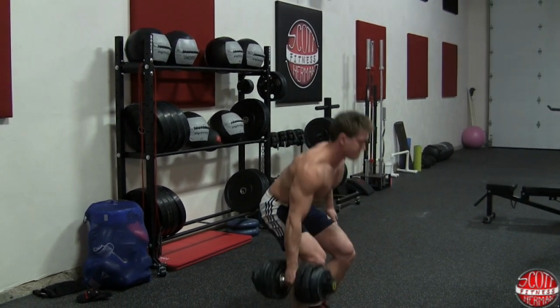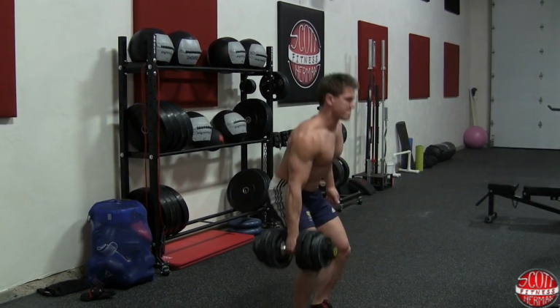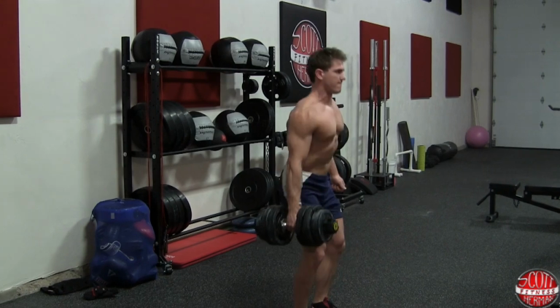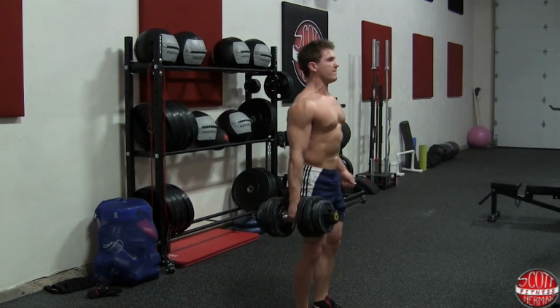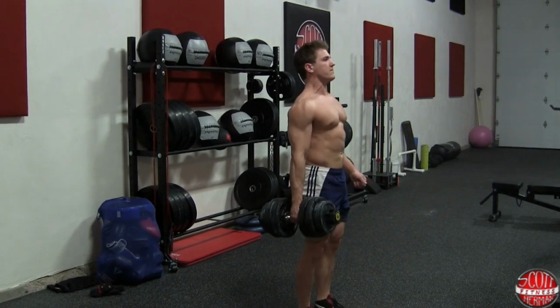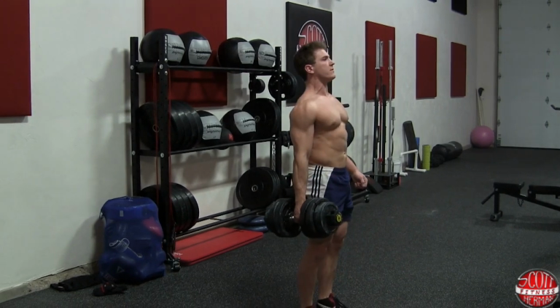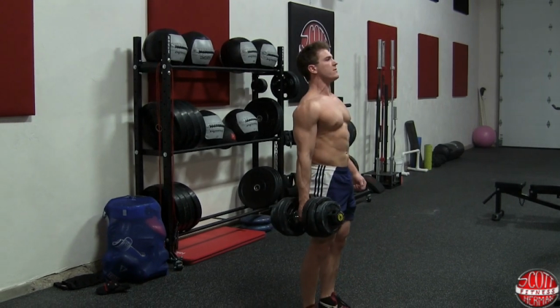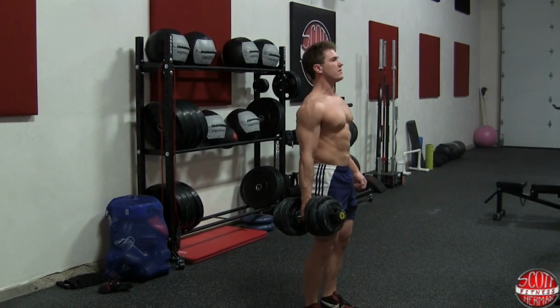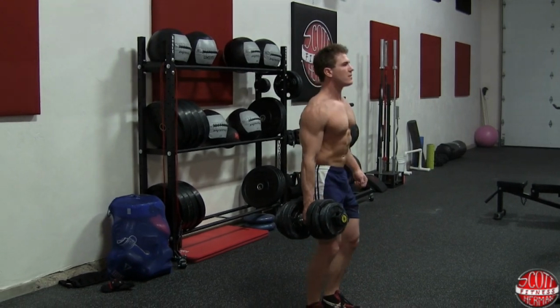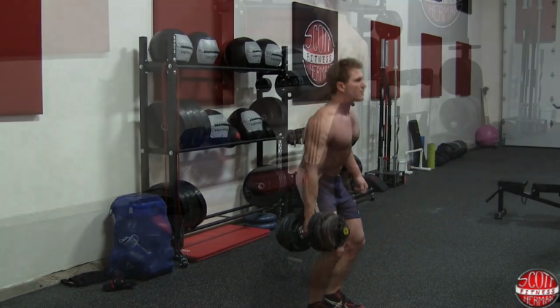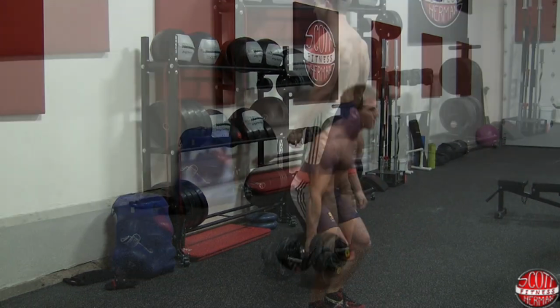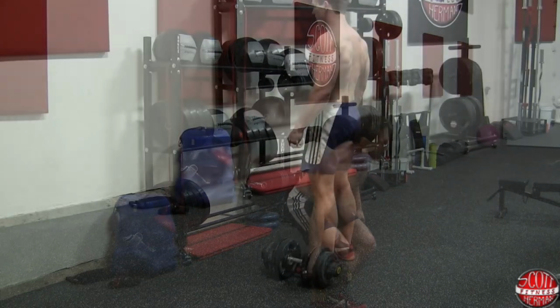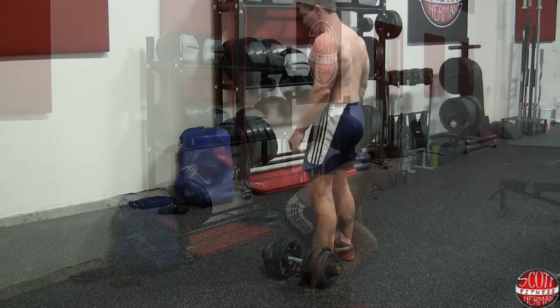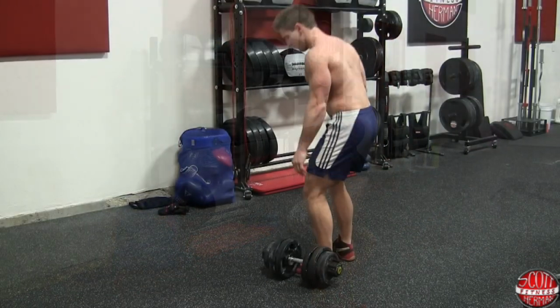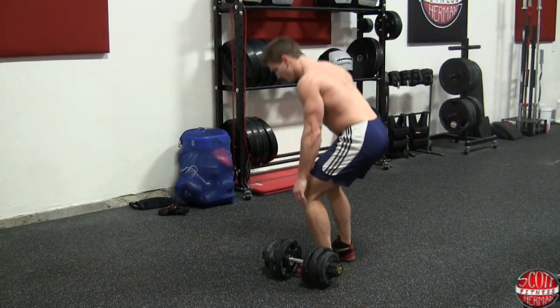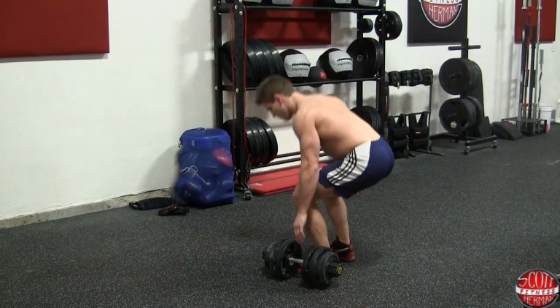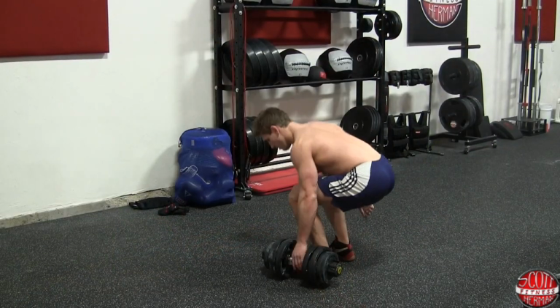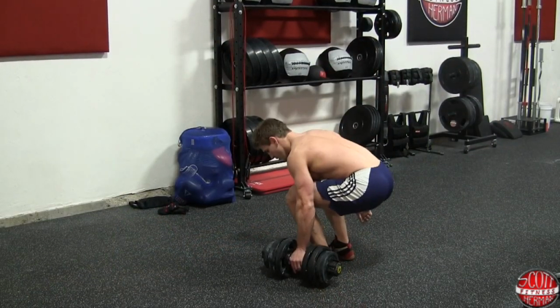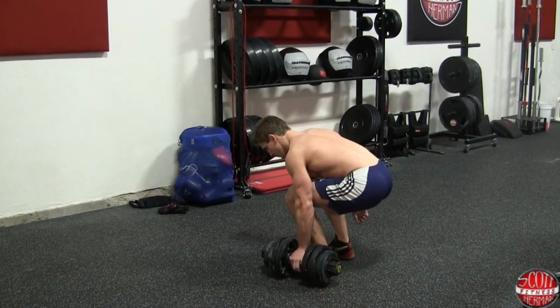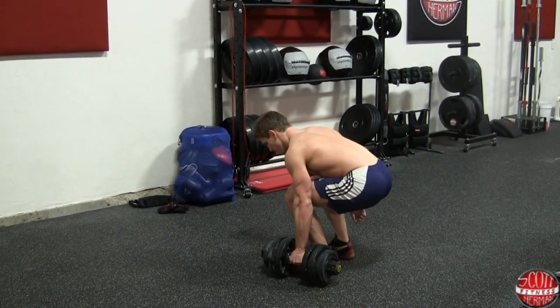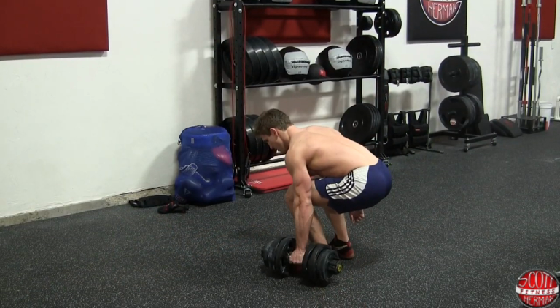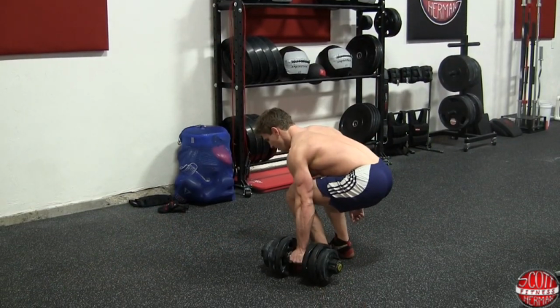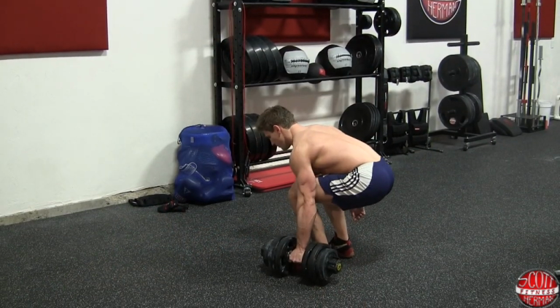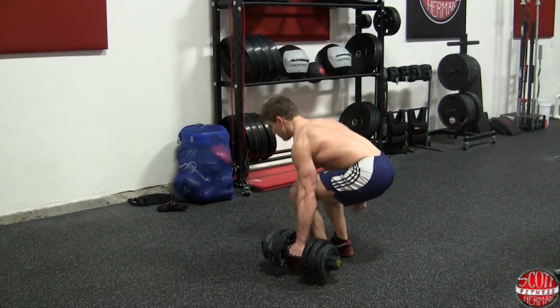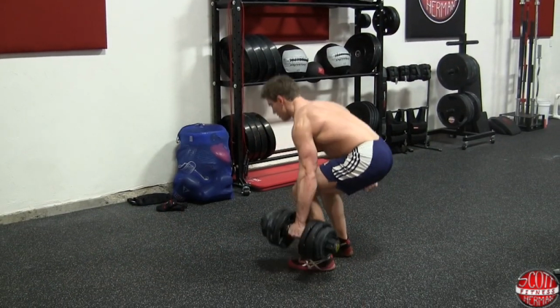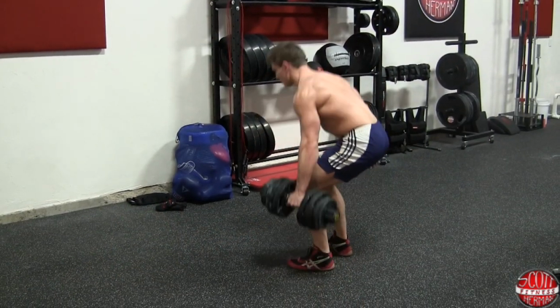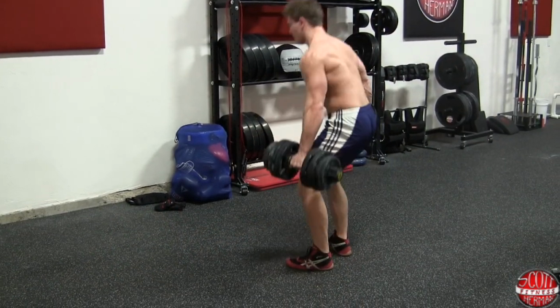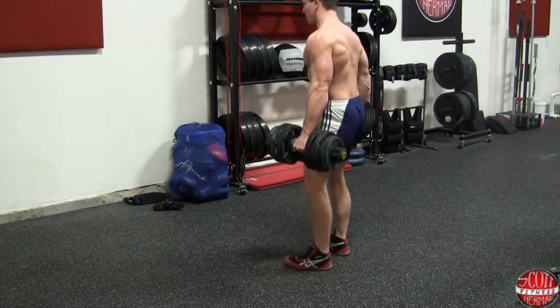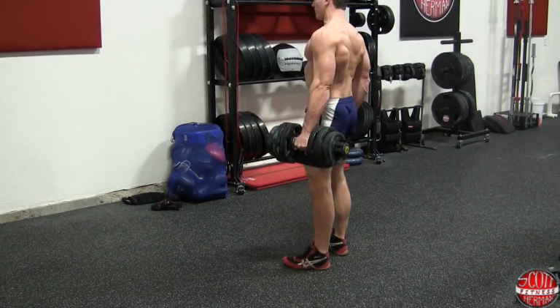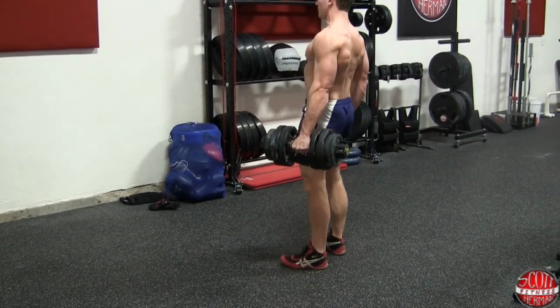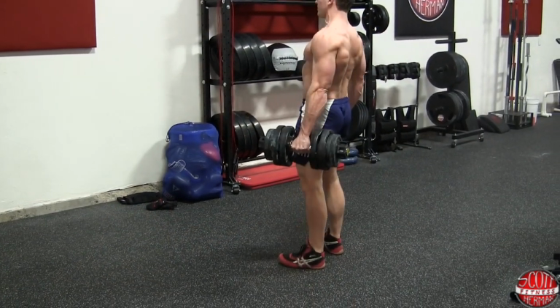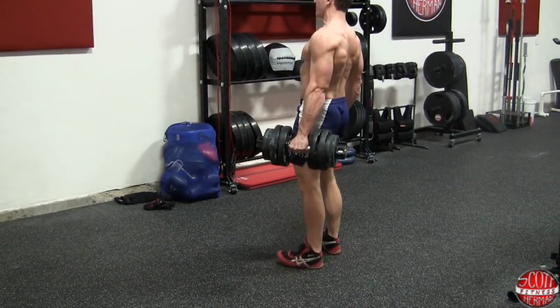You also want to make sure that your dumbbell is going all the way down to the ground after each repetition.